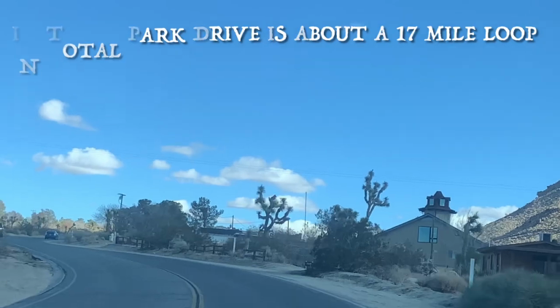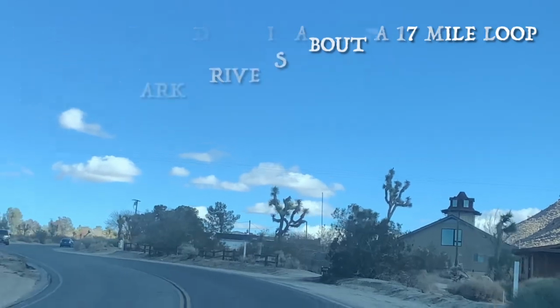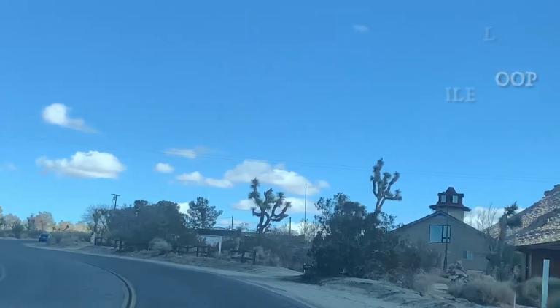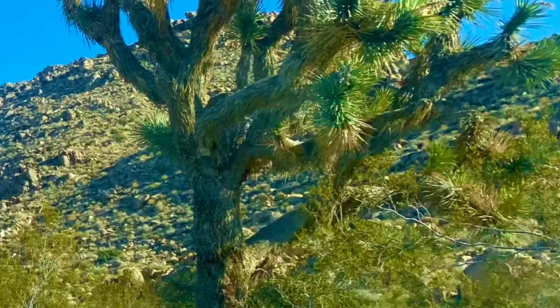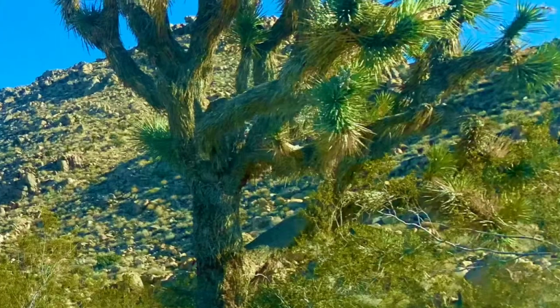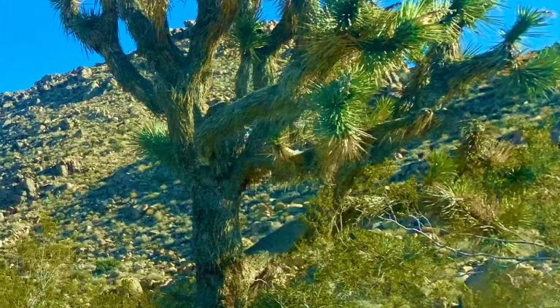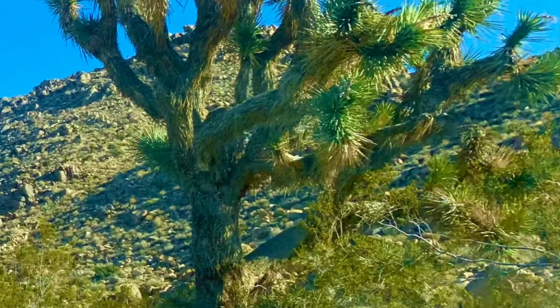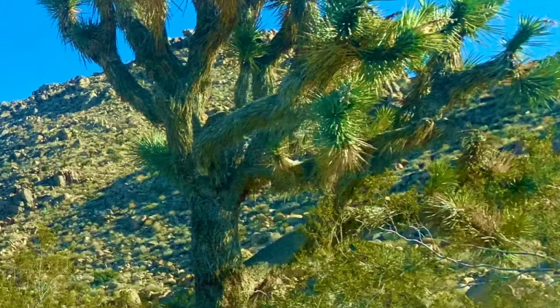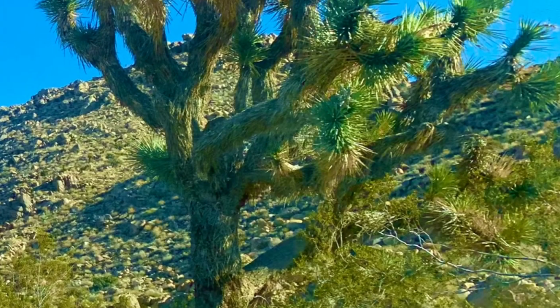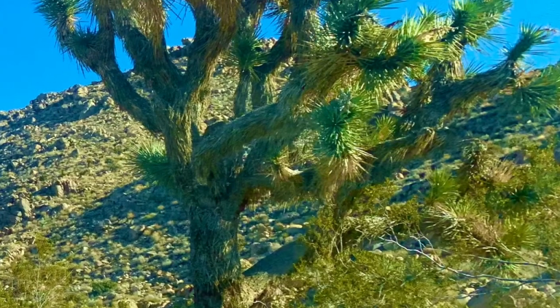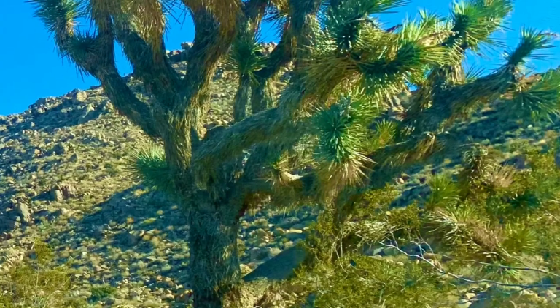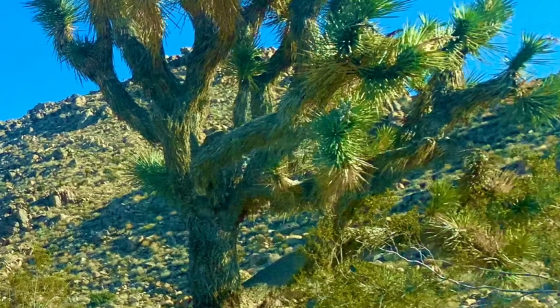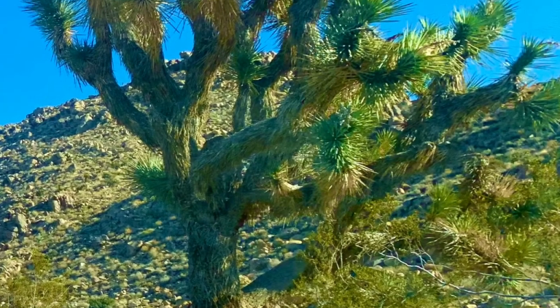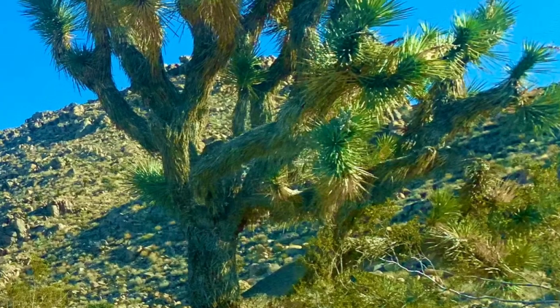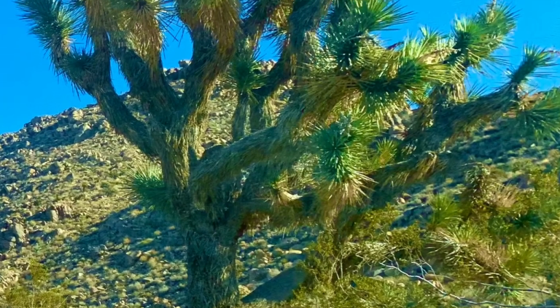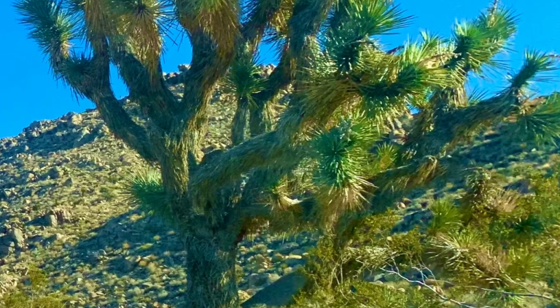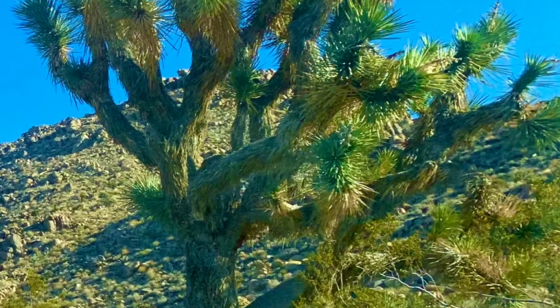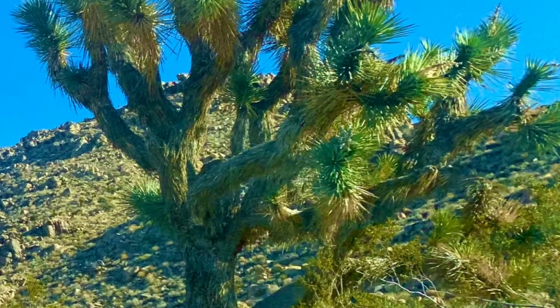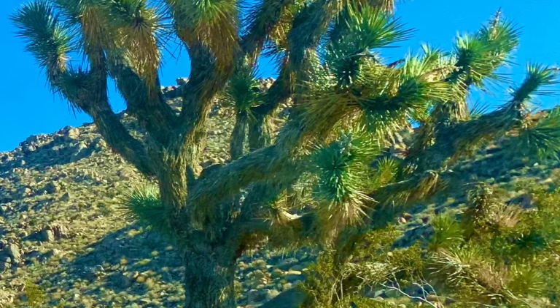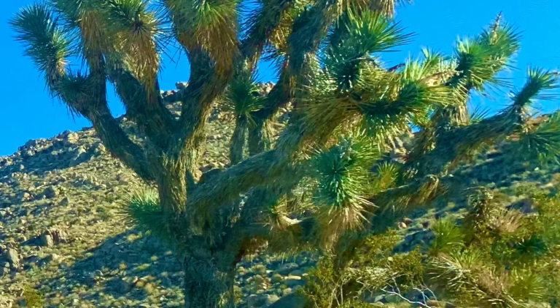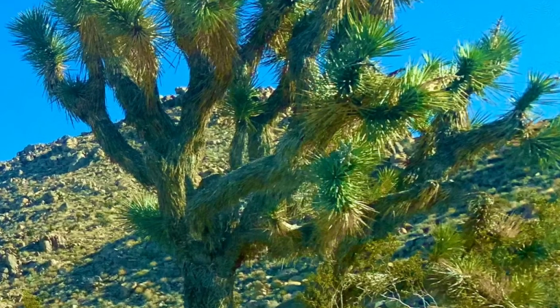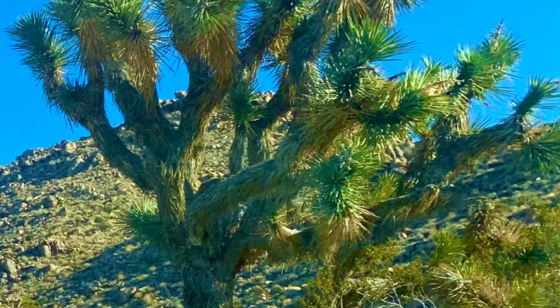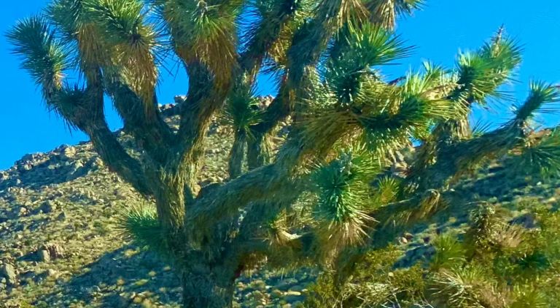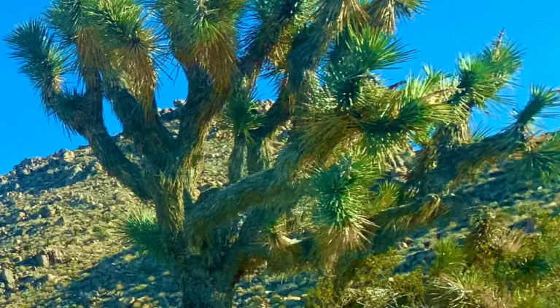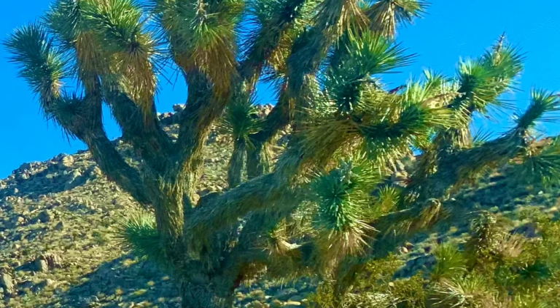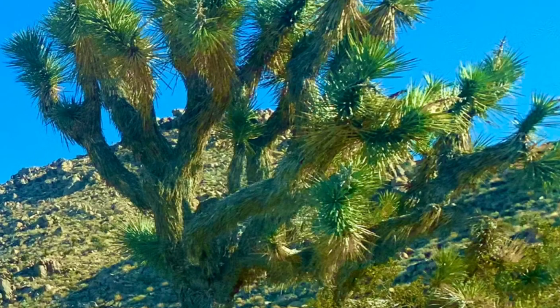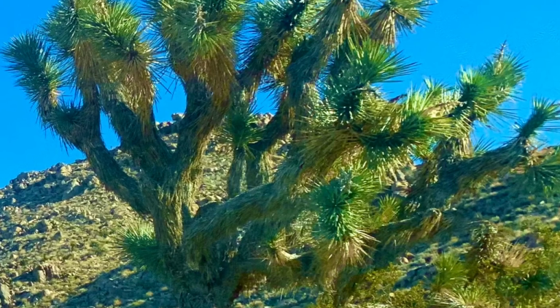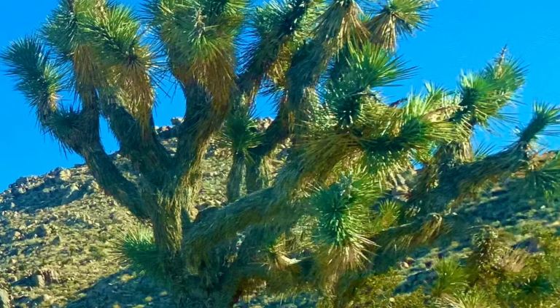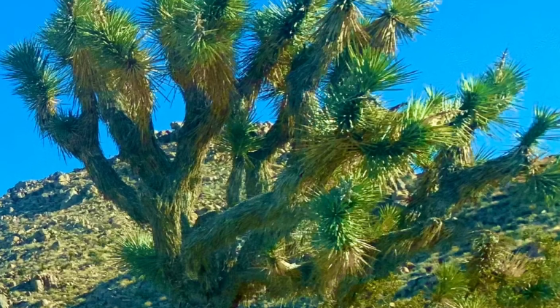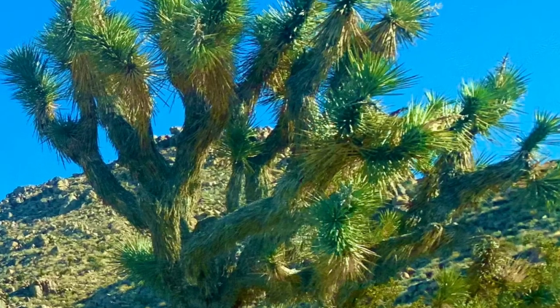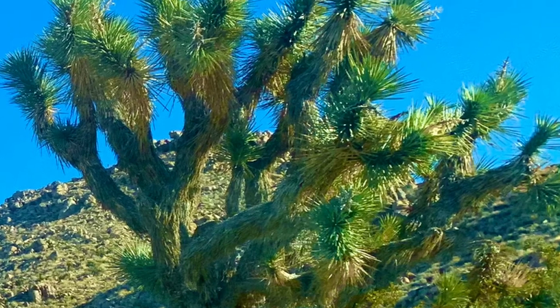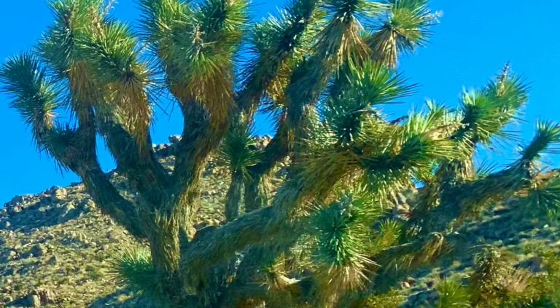Named Joshua Trees by the Mormon settlers back in the 1800s, they thought the trees looked like Joshua reaching up in prayer to the heavens.